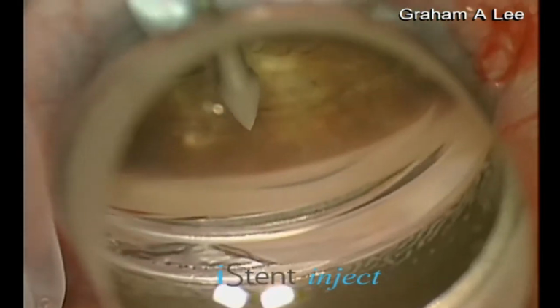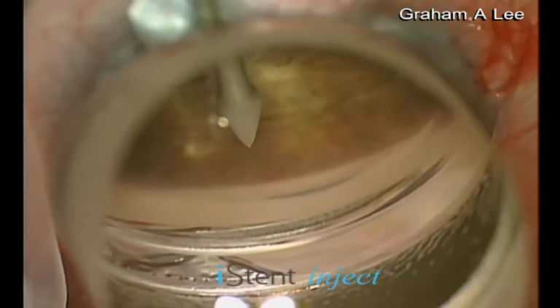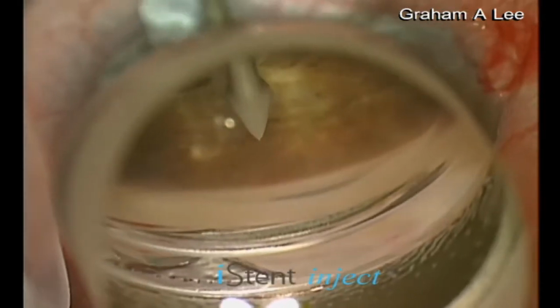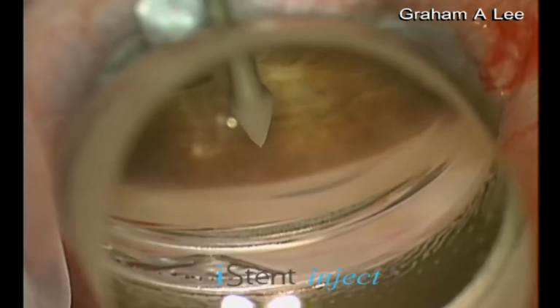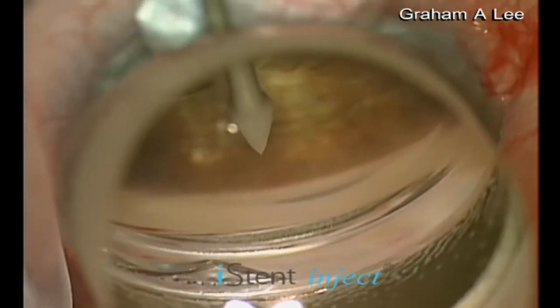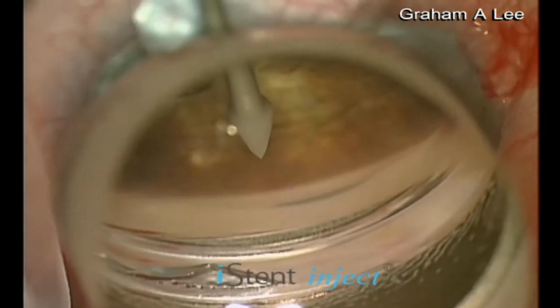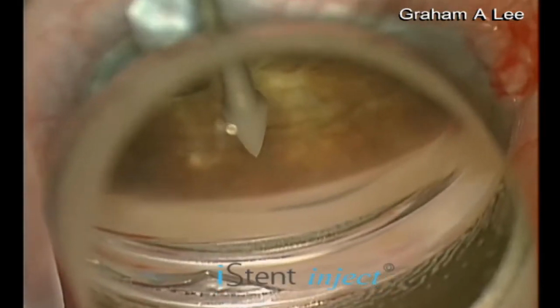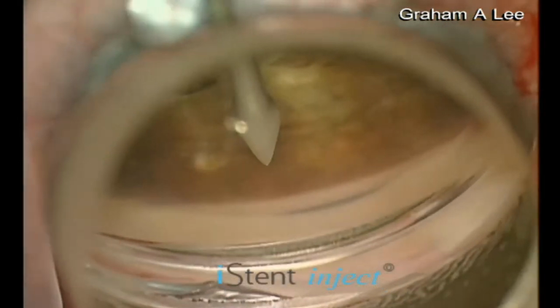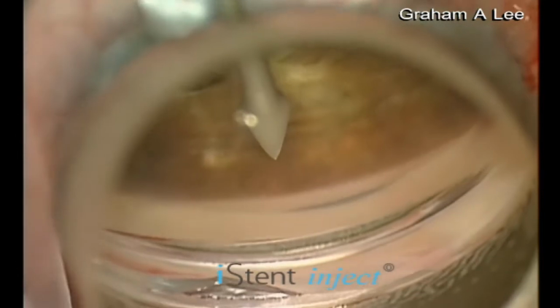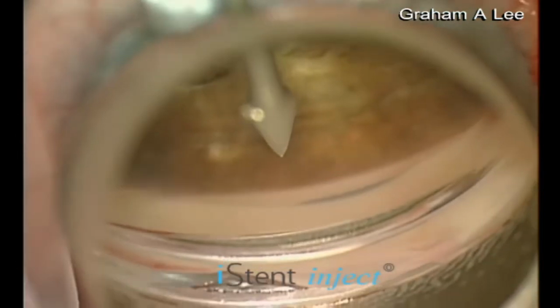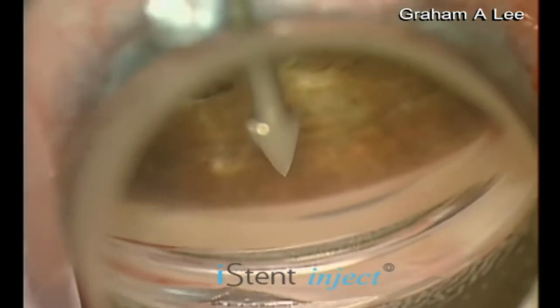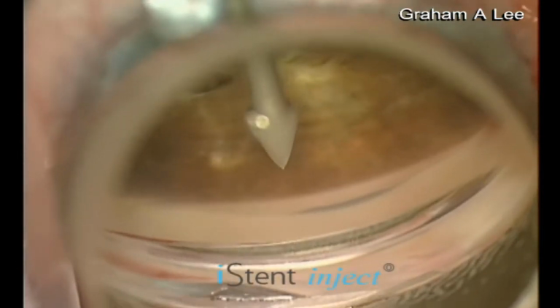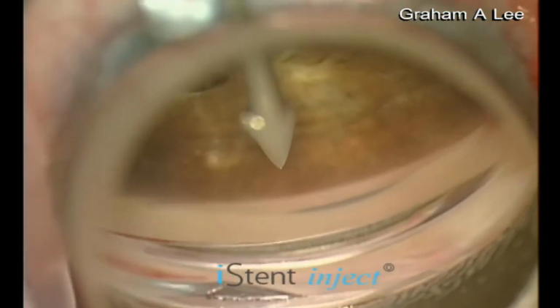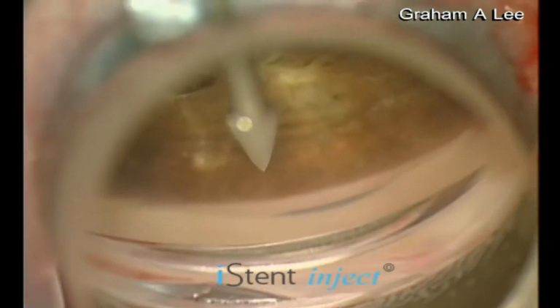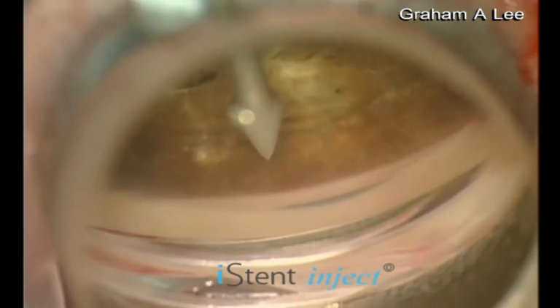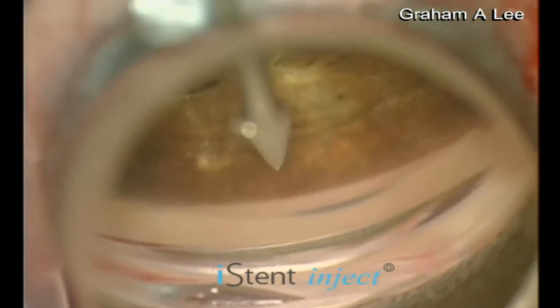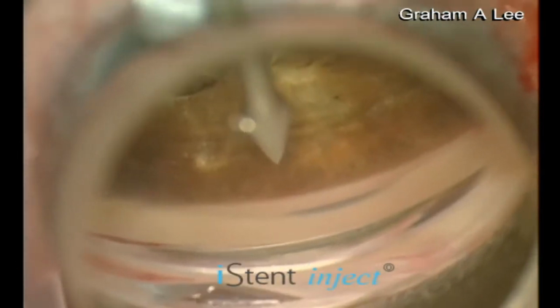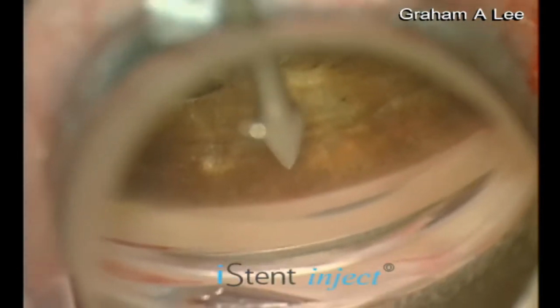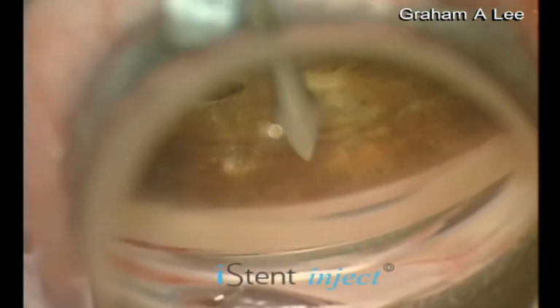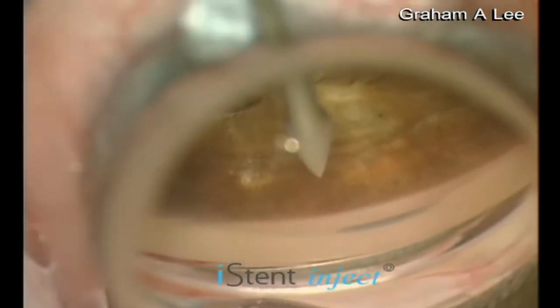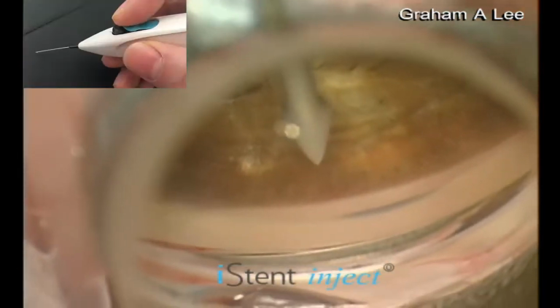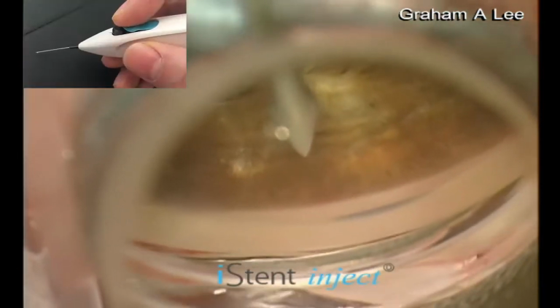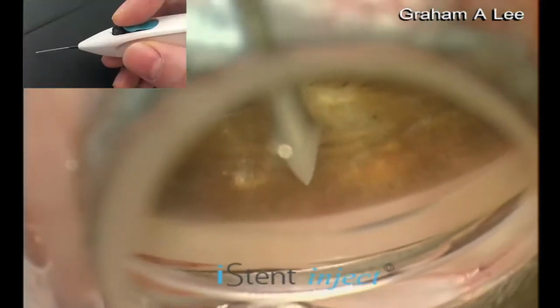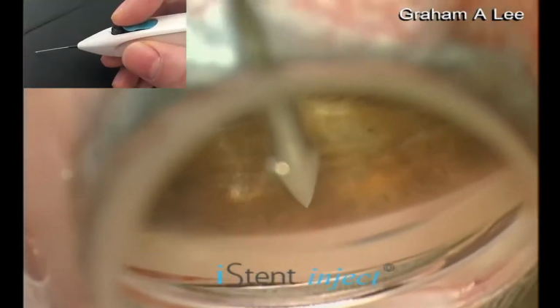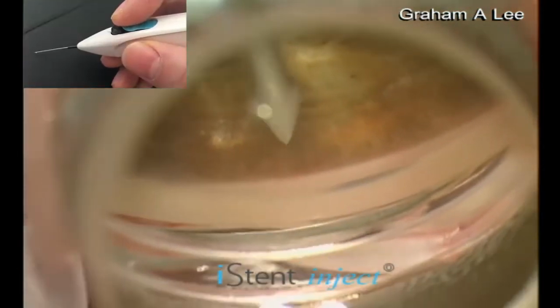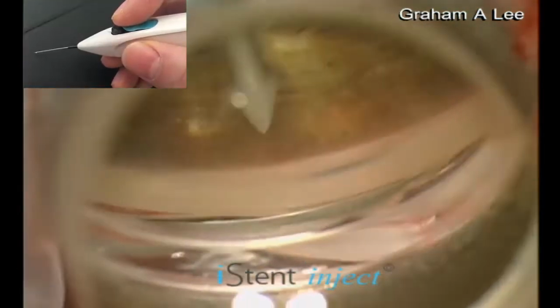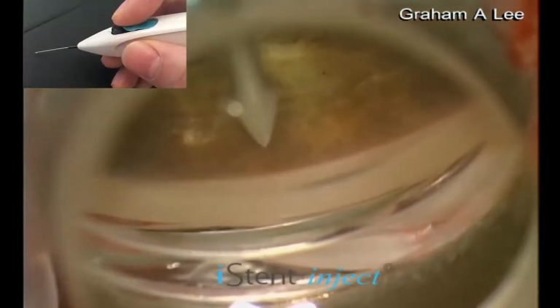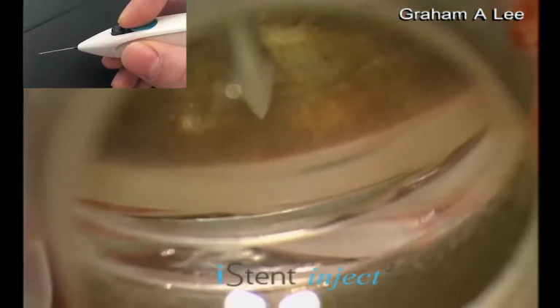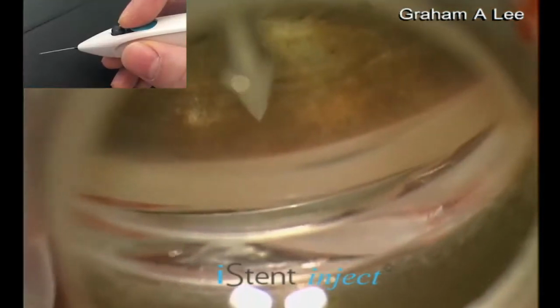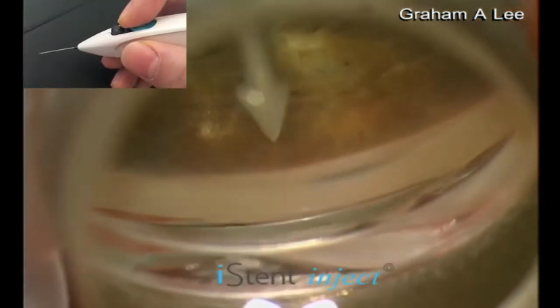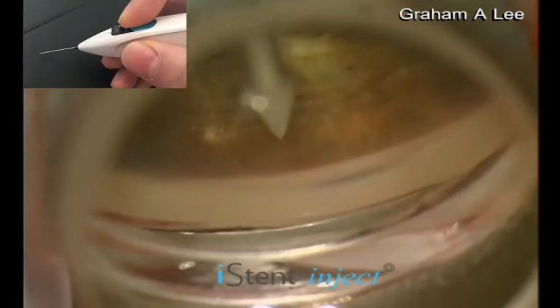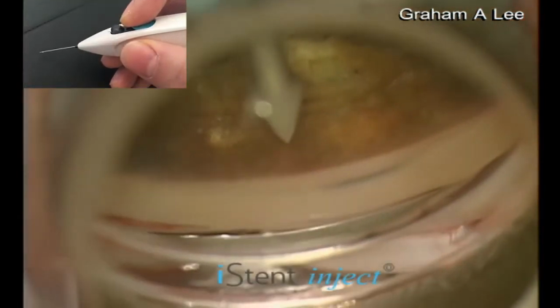The 23-gauge sheath is inserted into the eye. The blue button retracts the sheath to reveal the trocar.